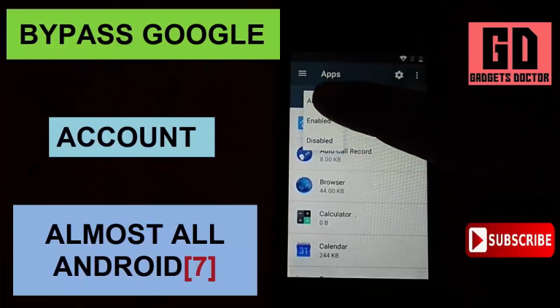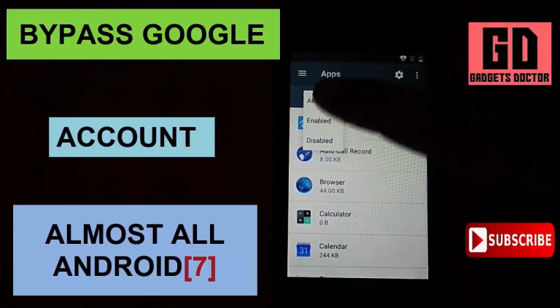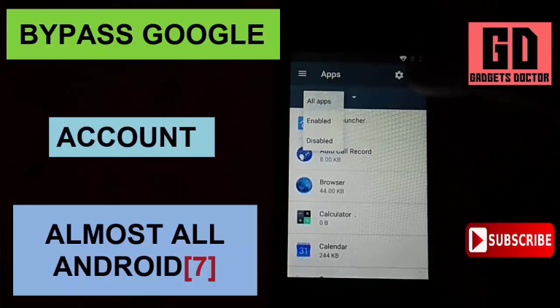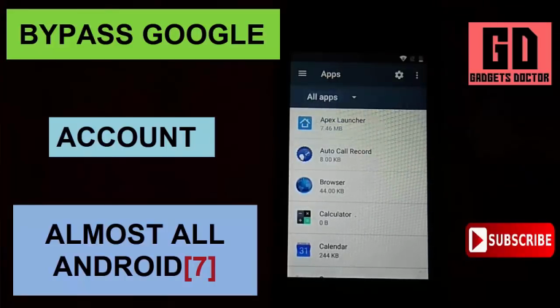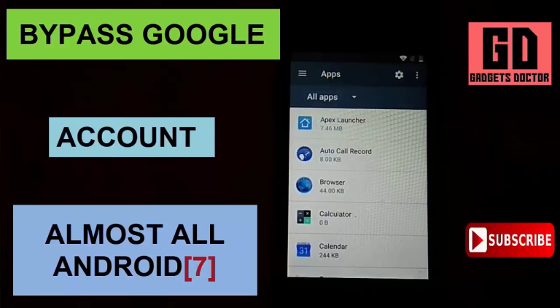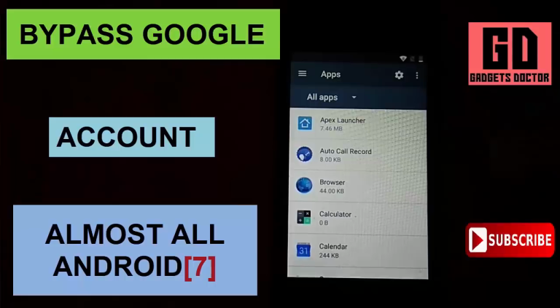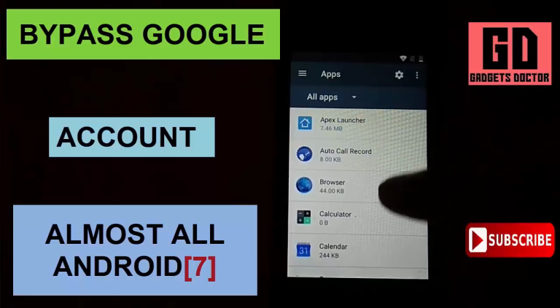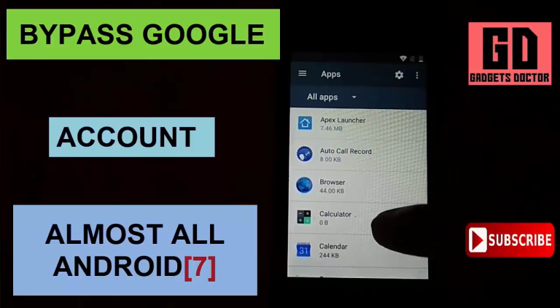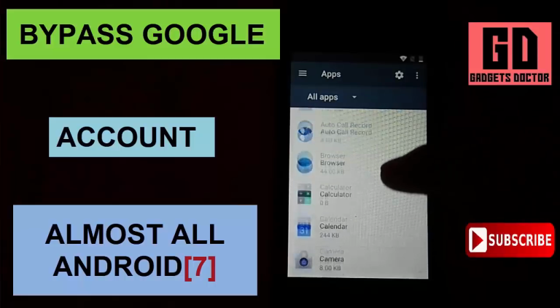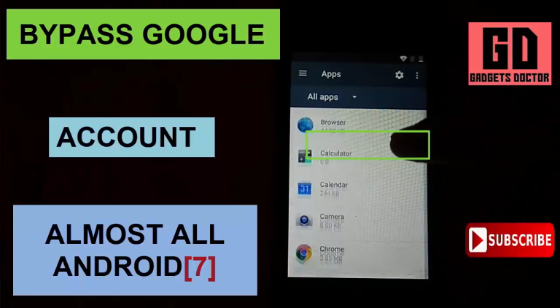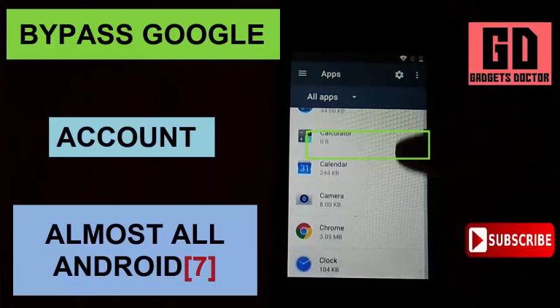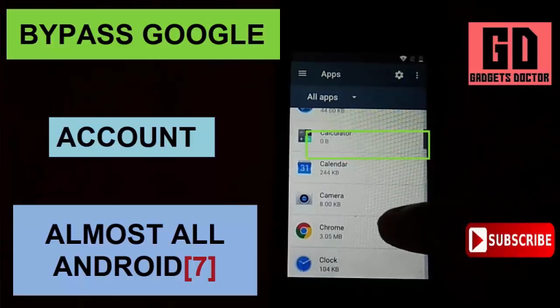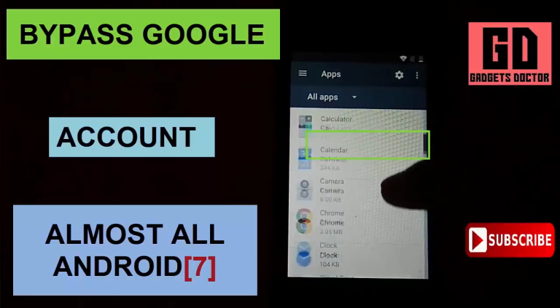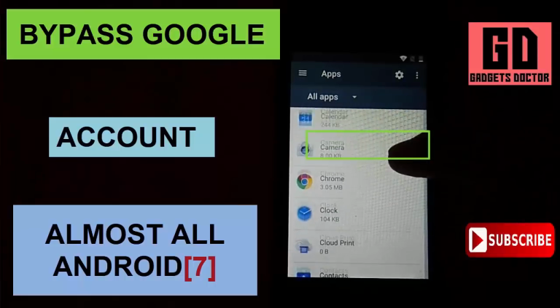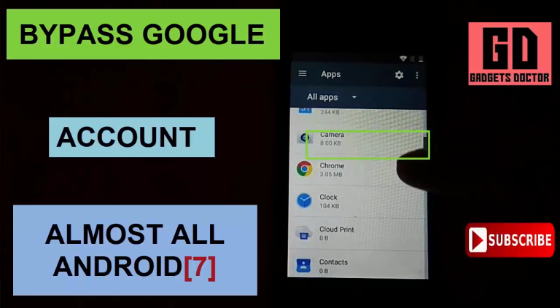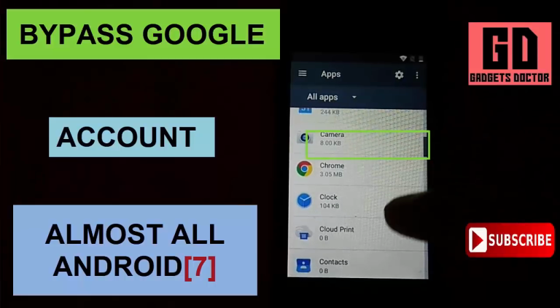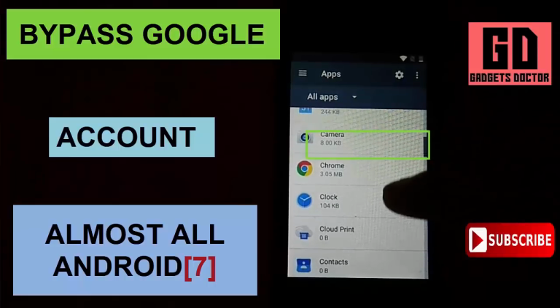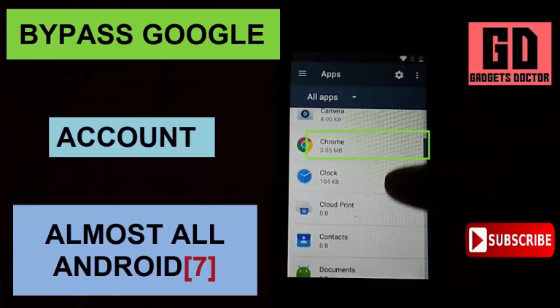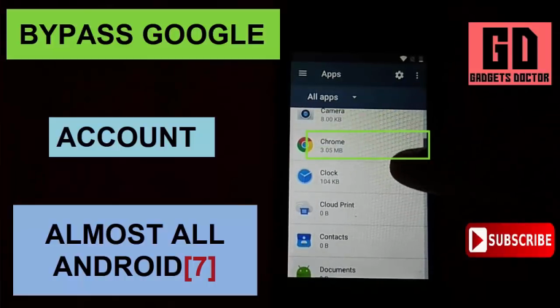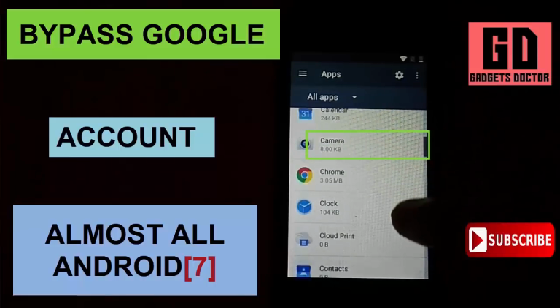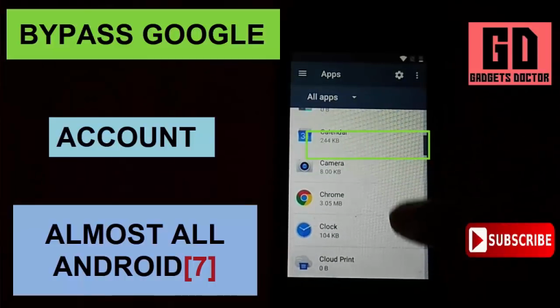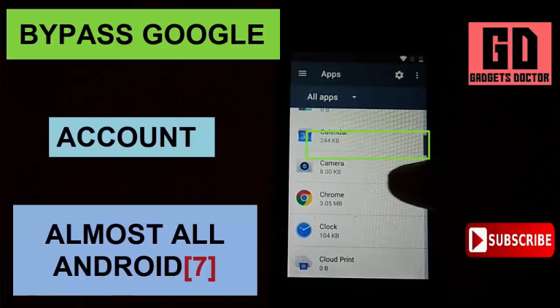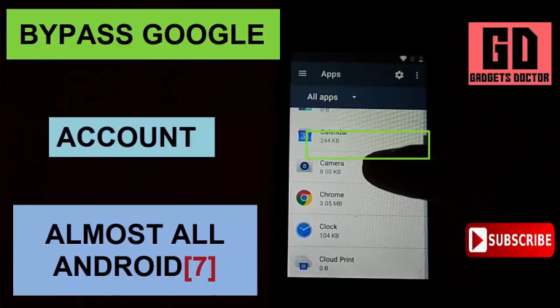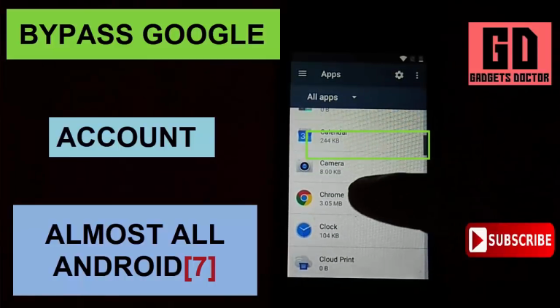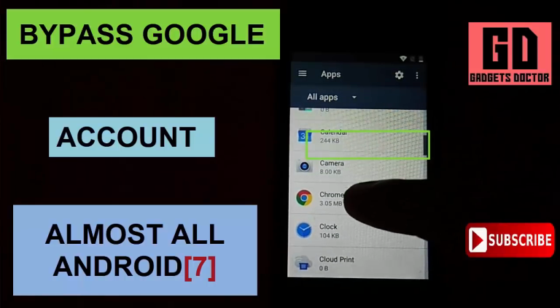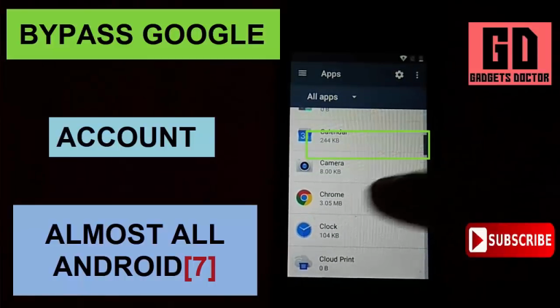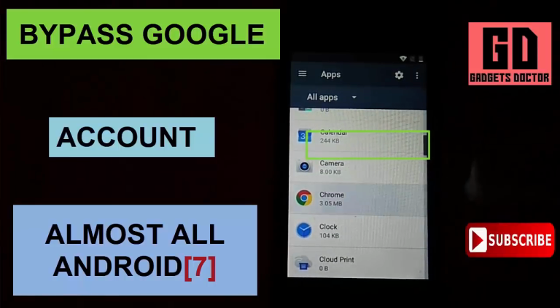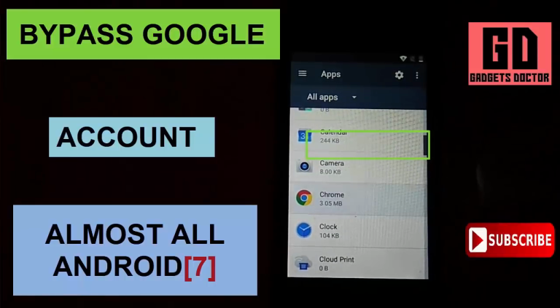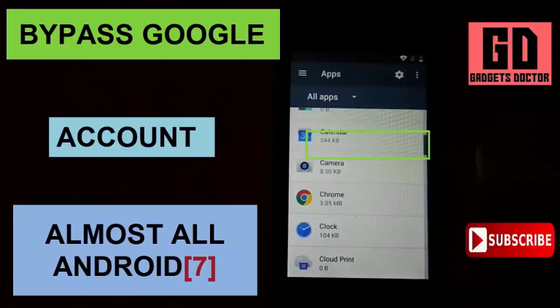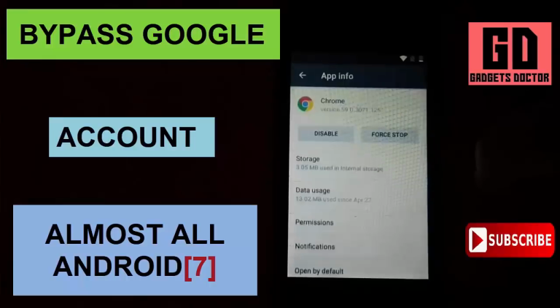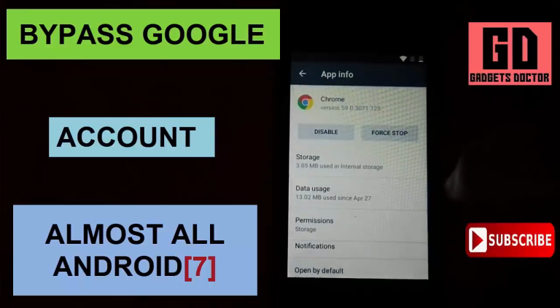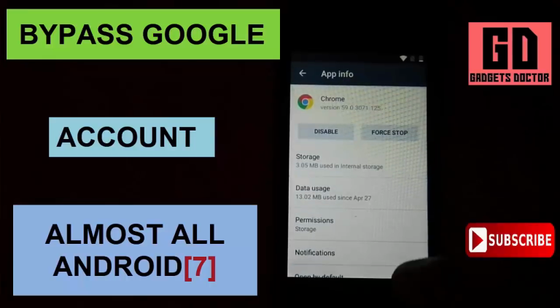Click here to subscribe to Gadgets Doctor channel and press this bell icon to never miss any updates.